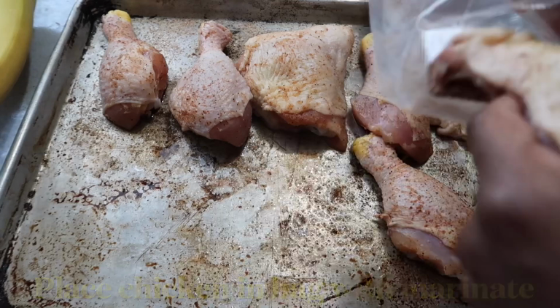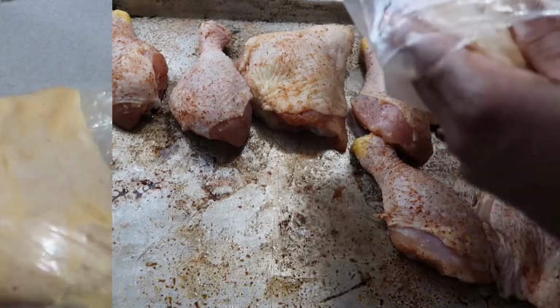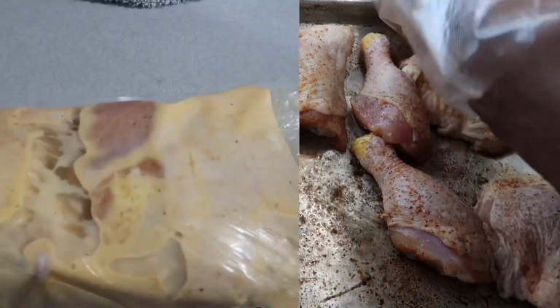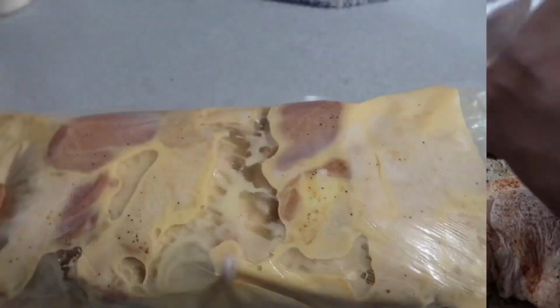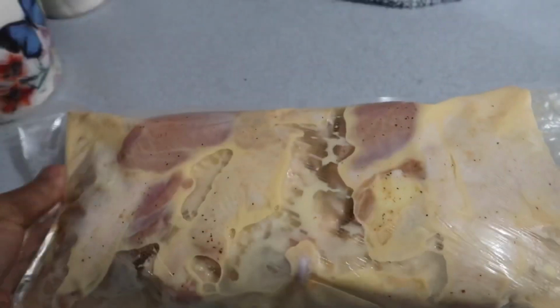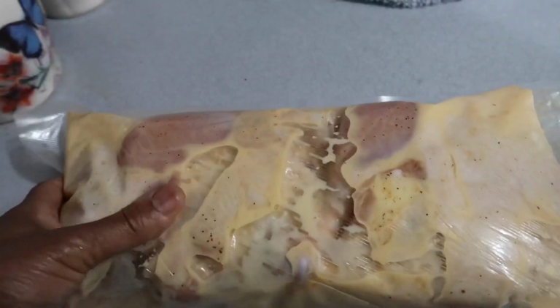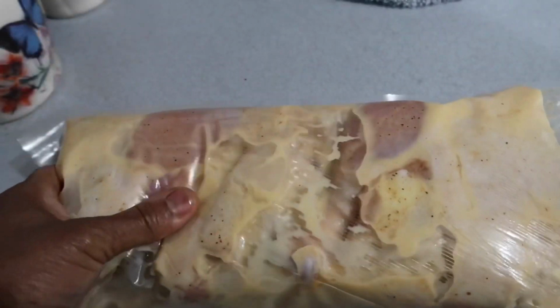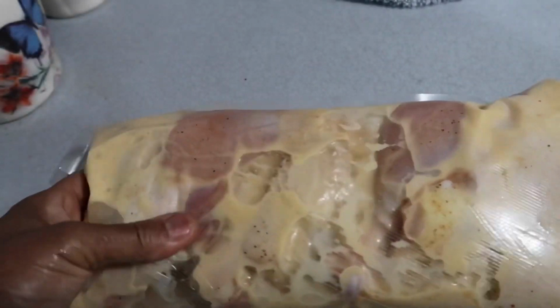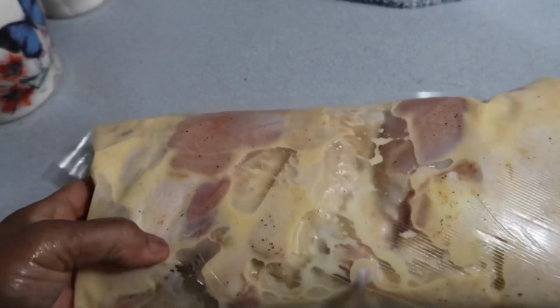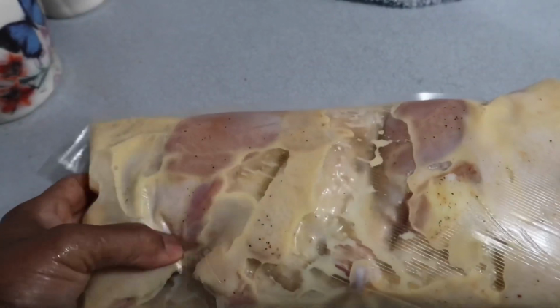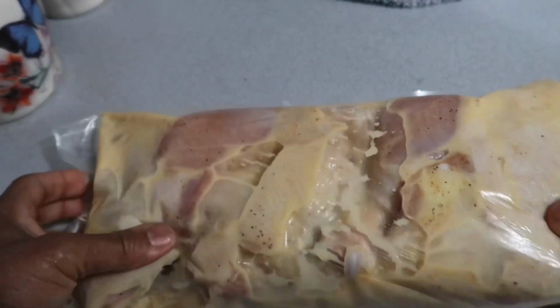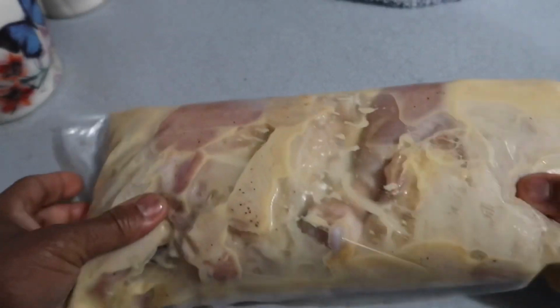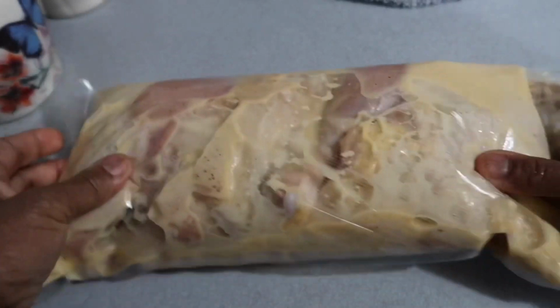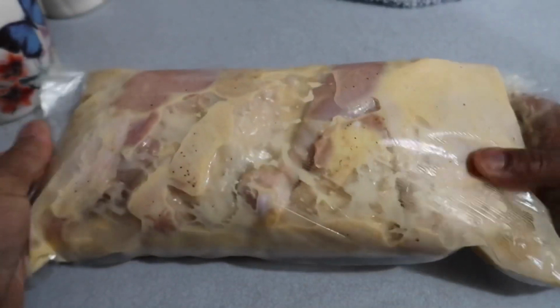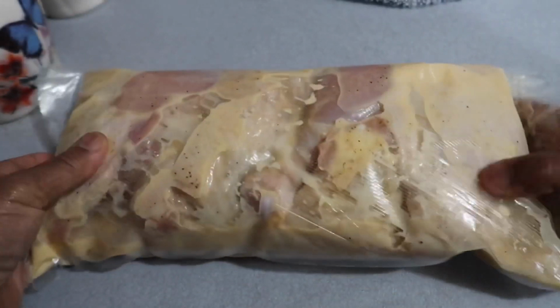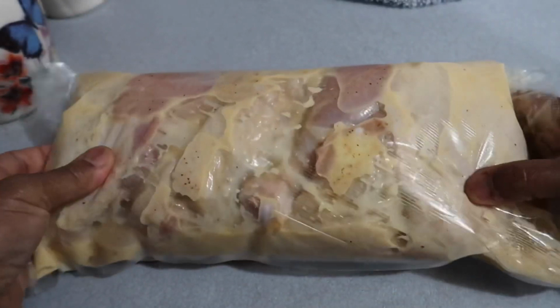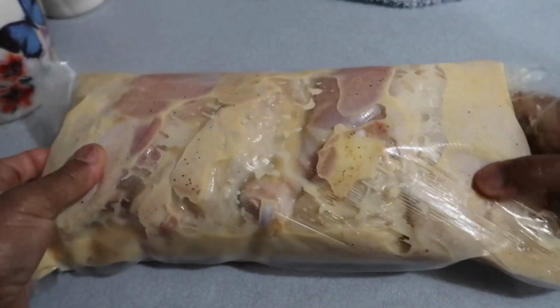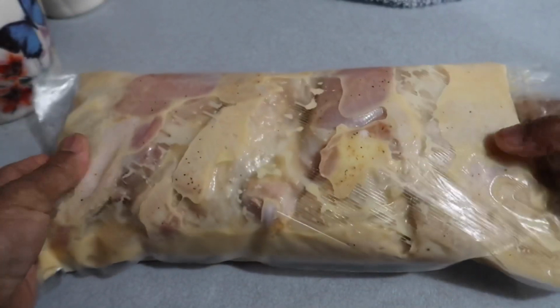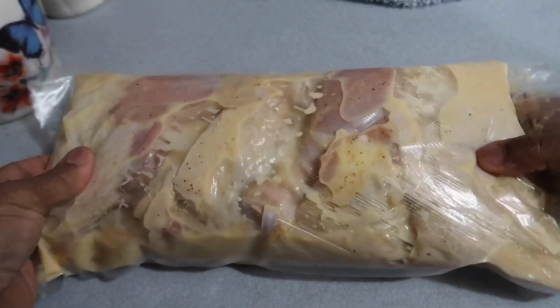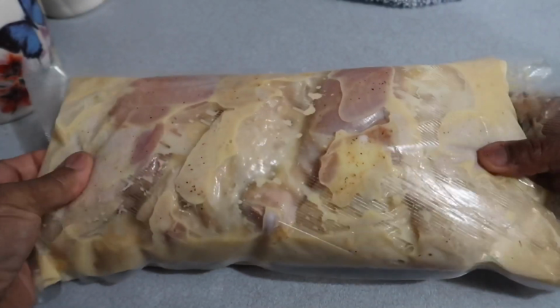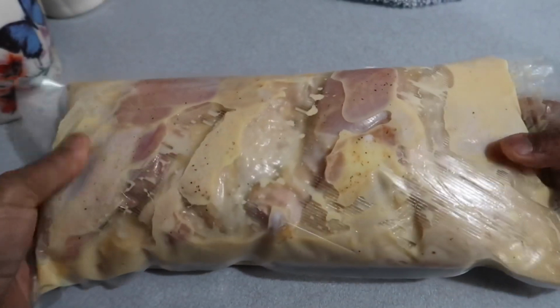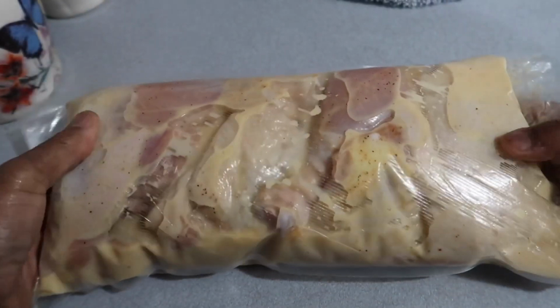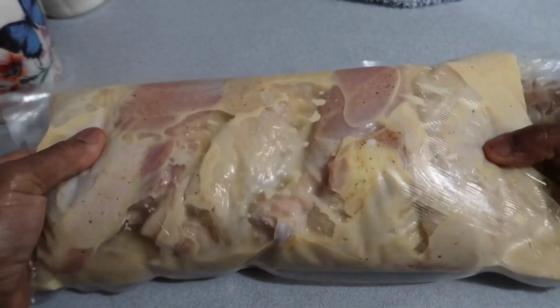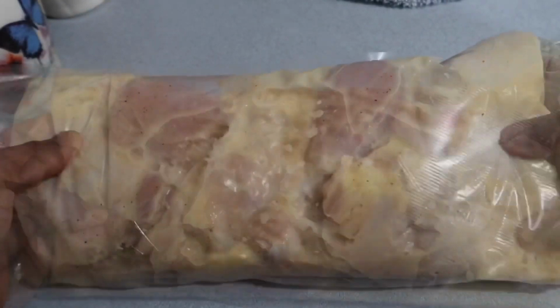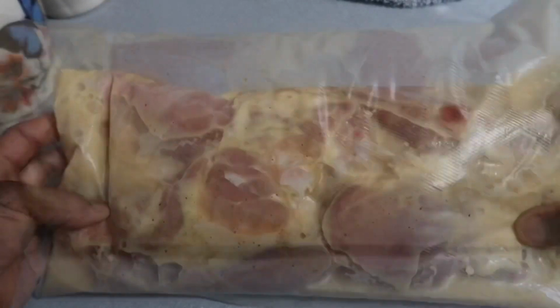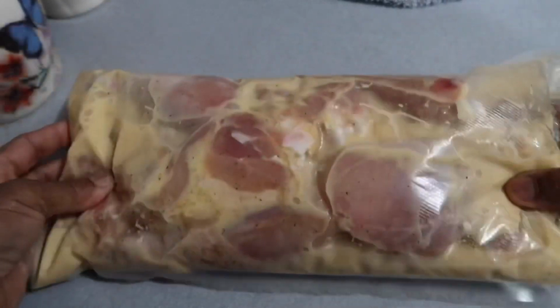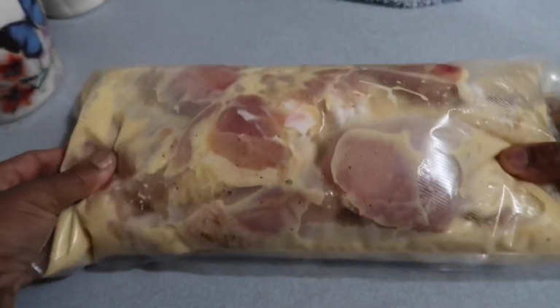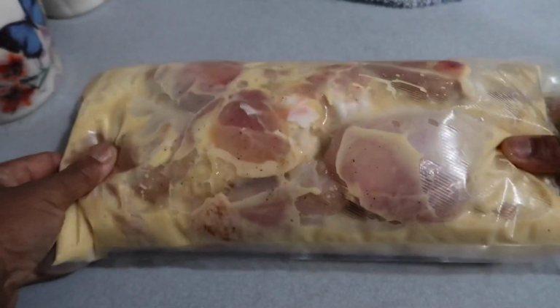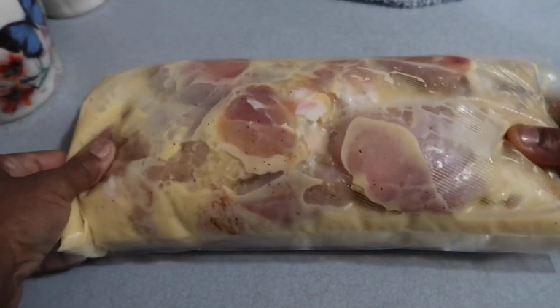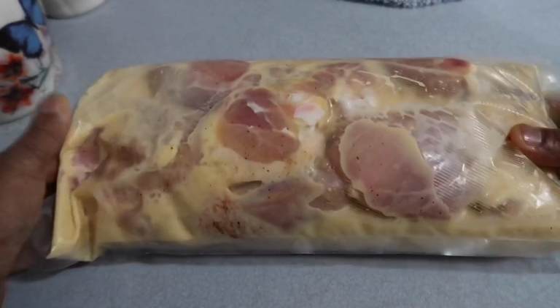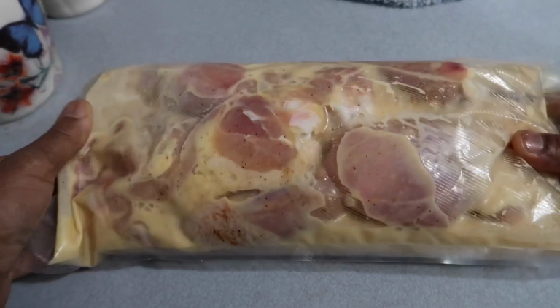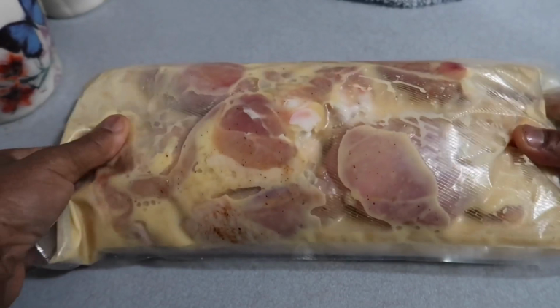All right, so this is going to marinate for no less than two hours in the refrigerator.